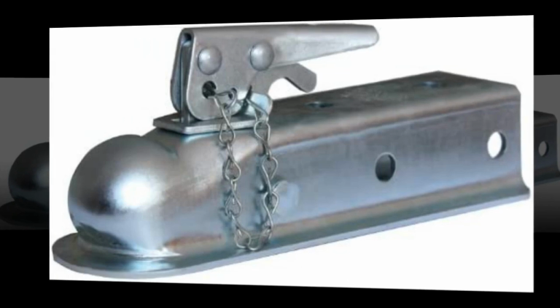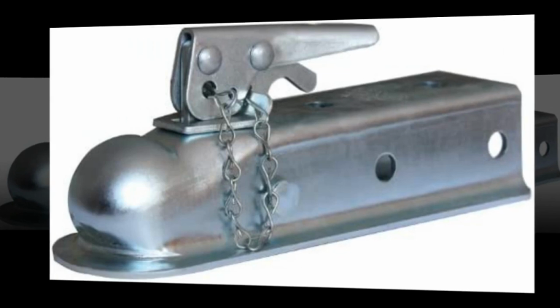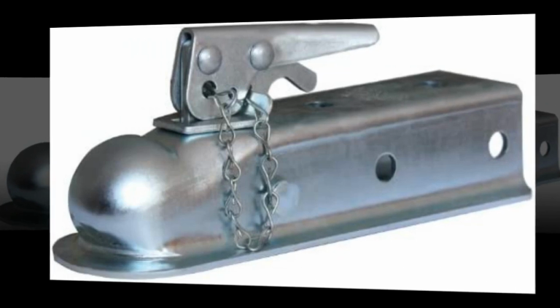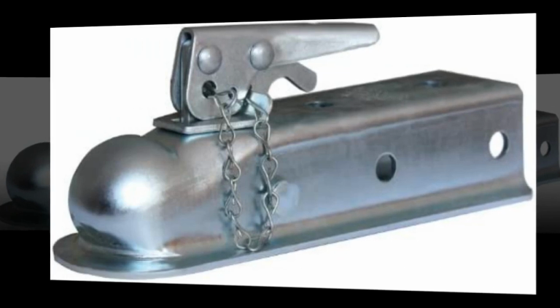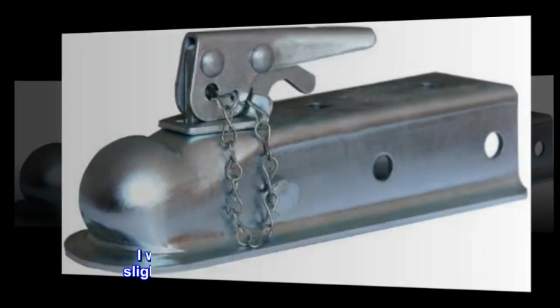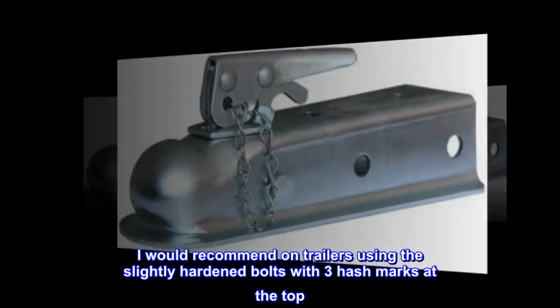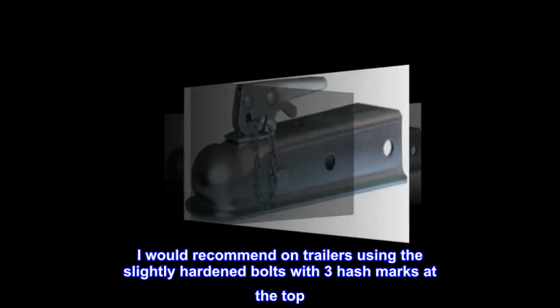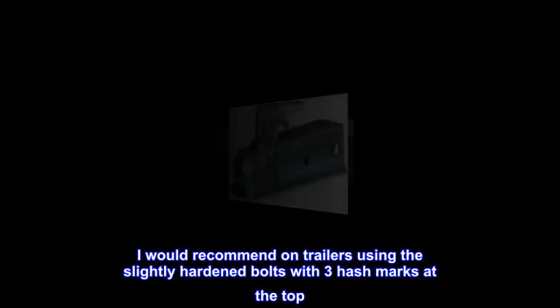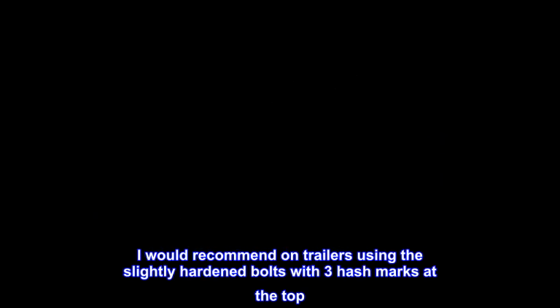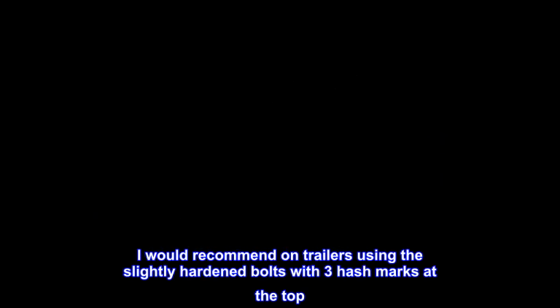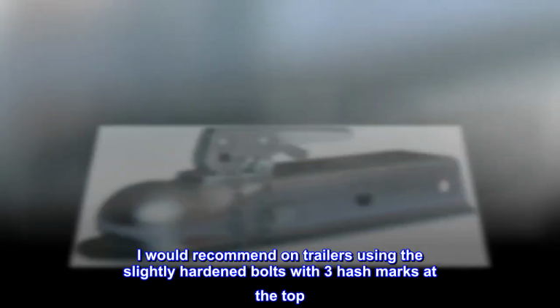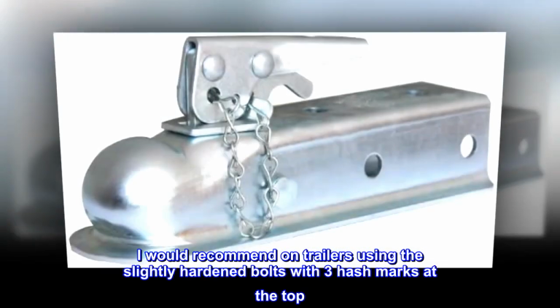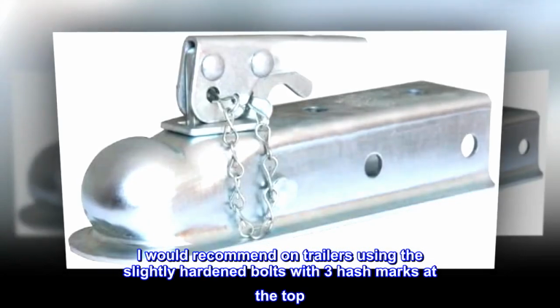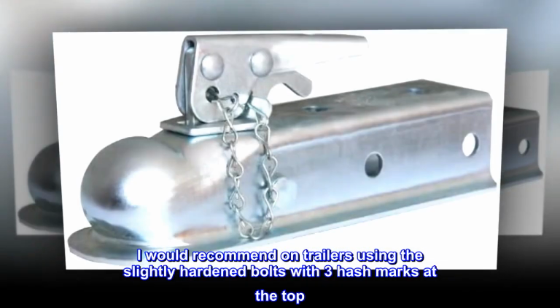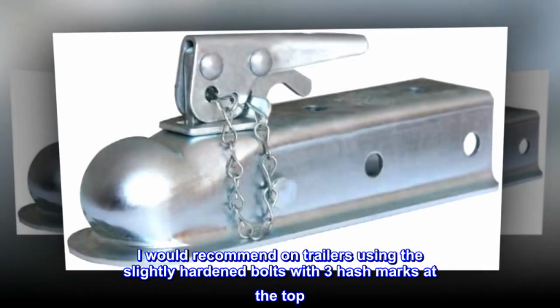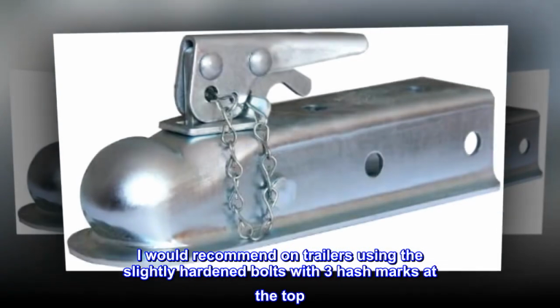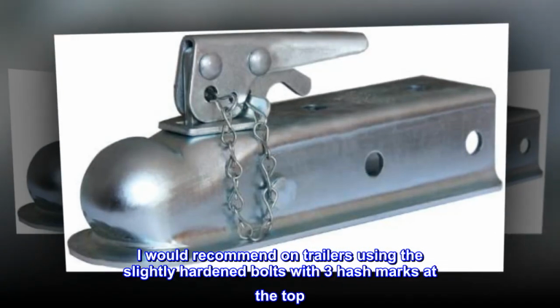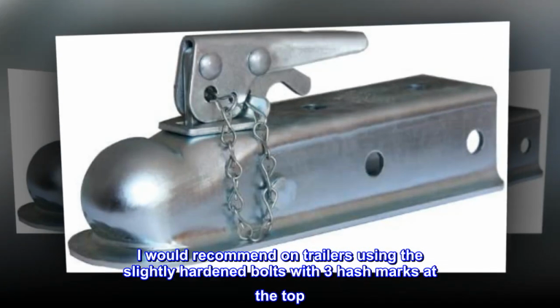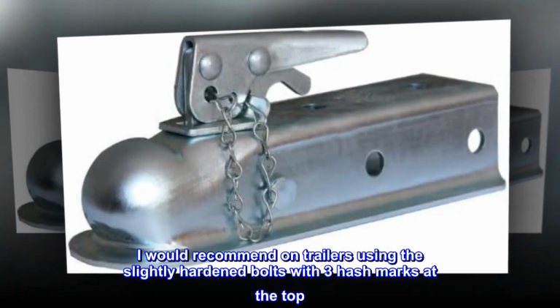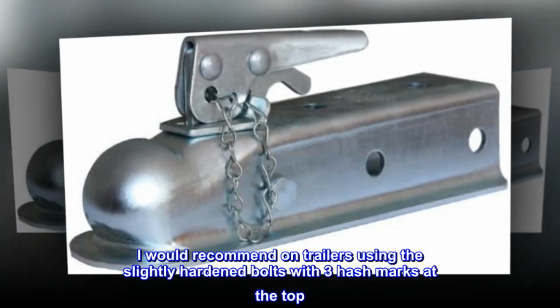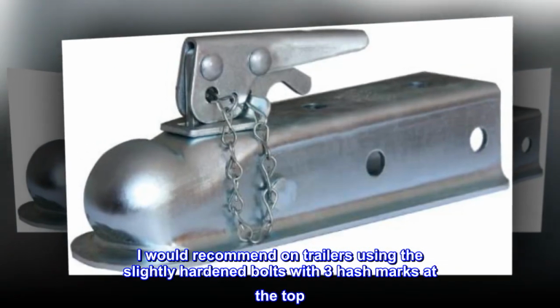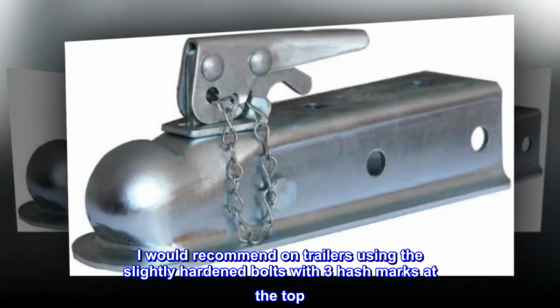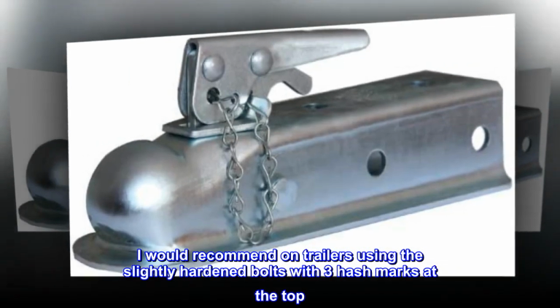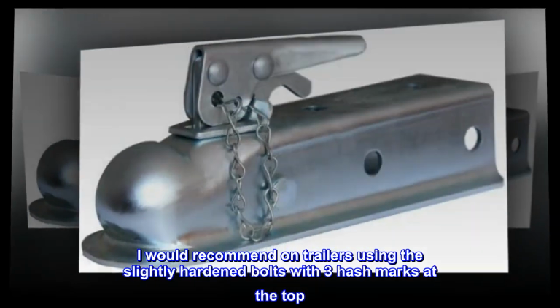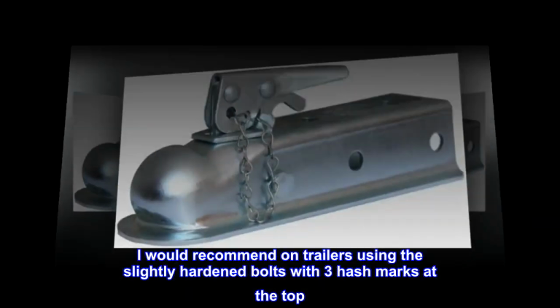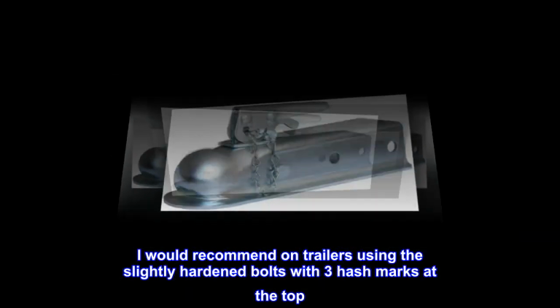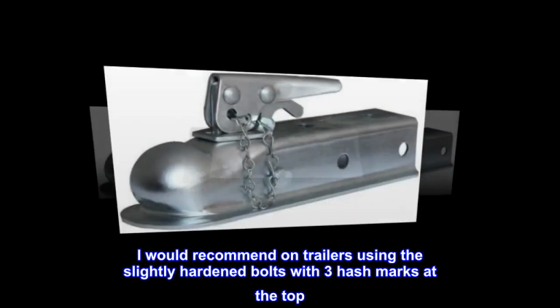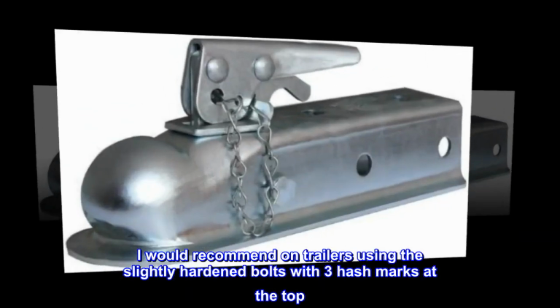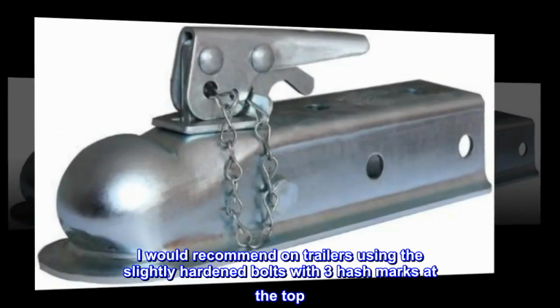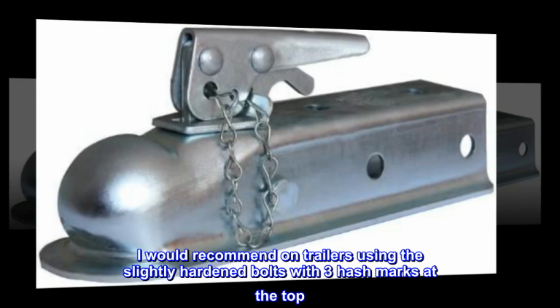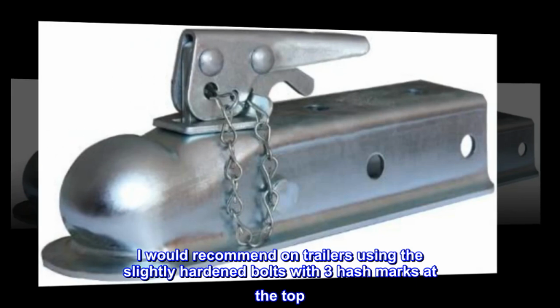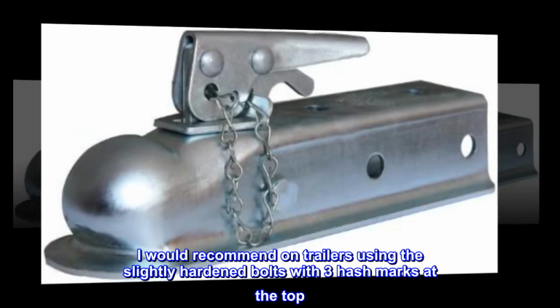Also, I would recommend on trailers using the slightly hardened bolts with three hash marks at the top.